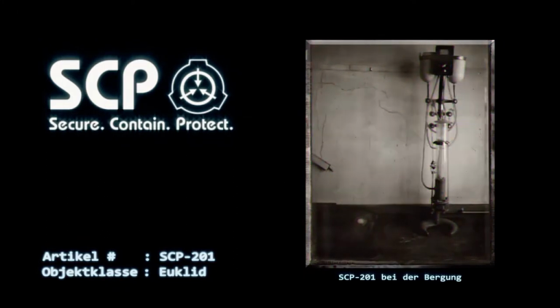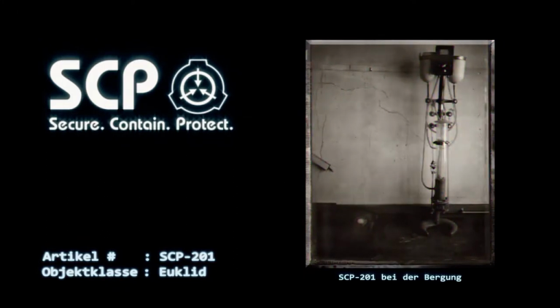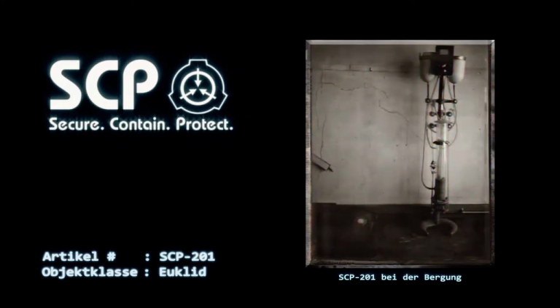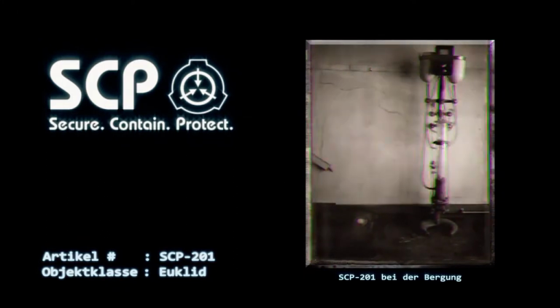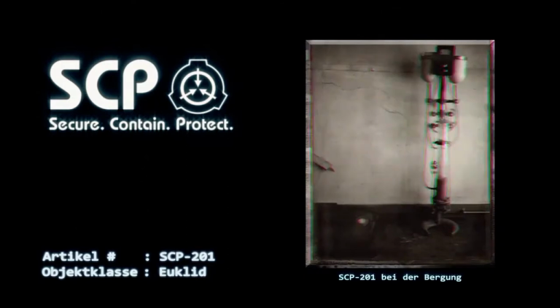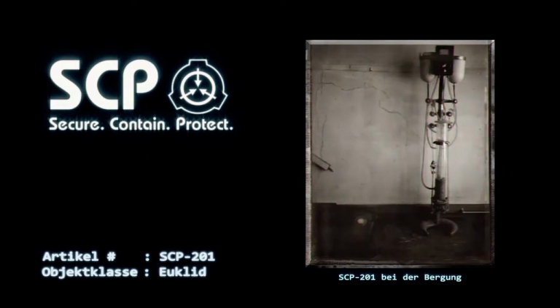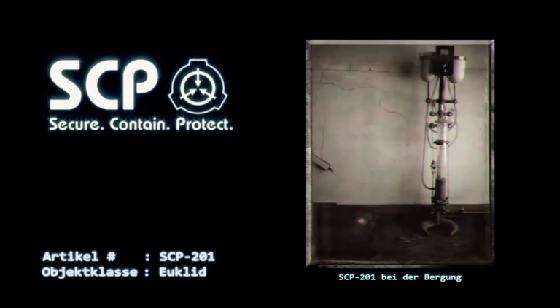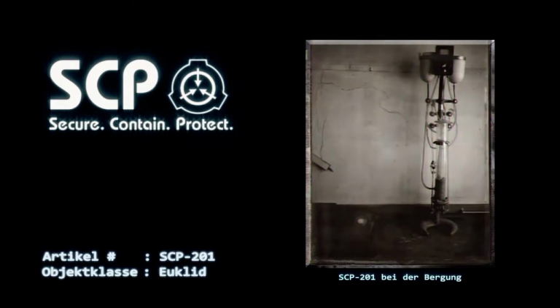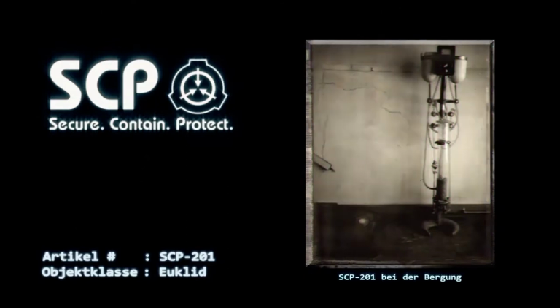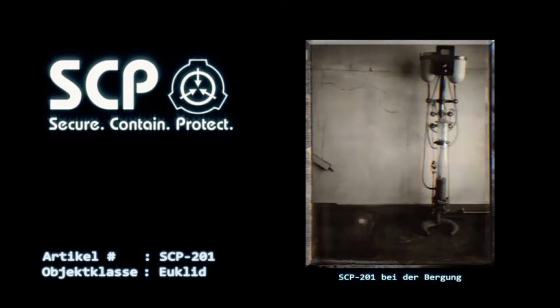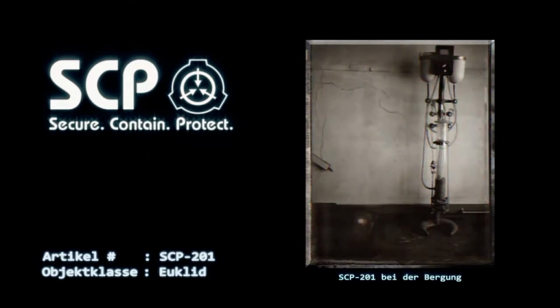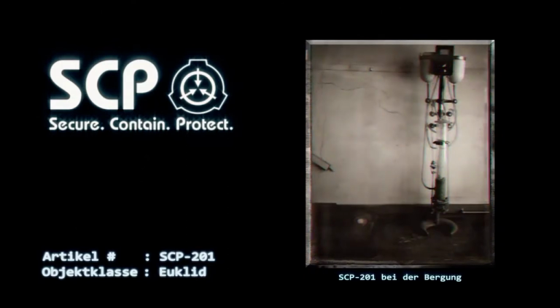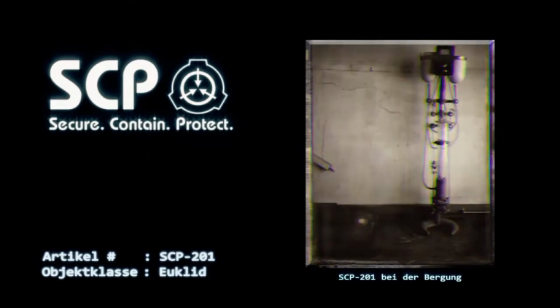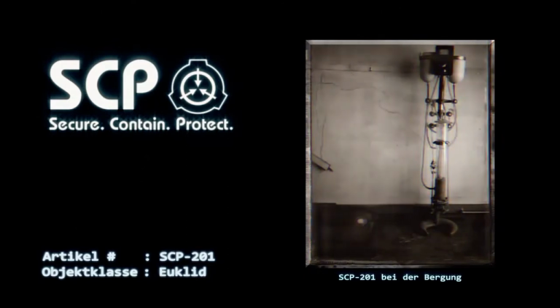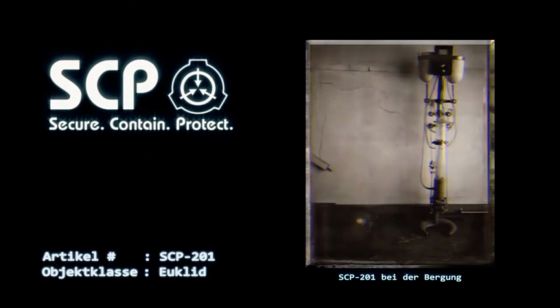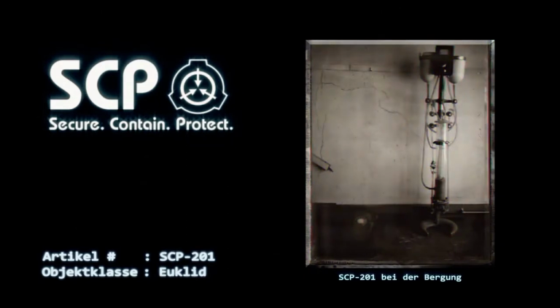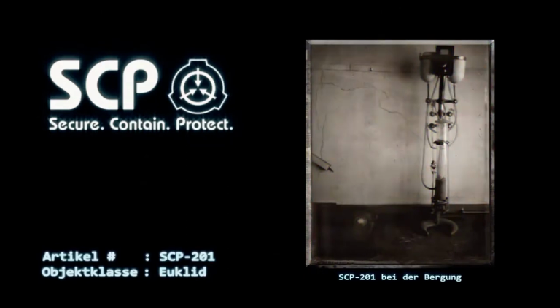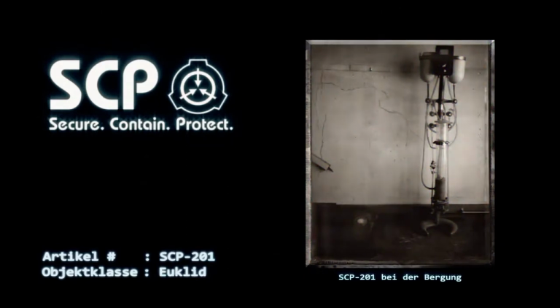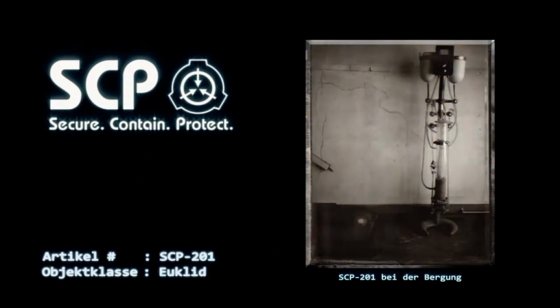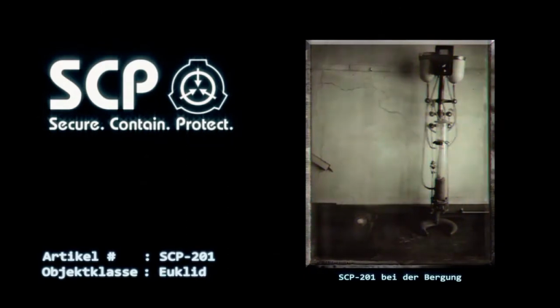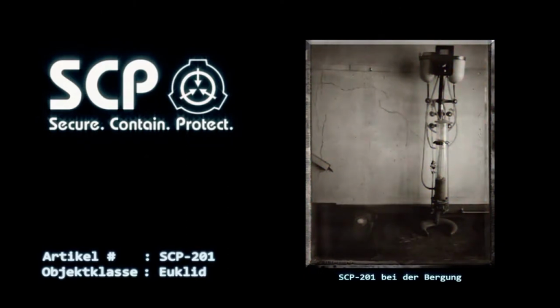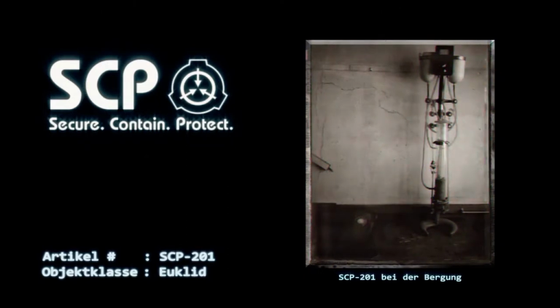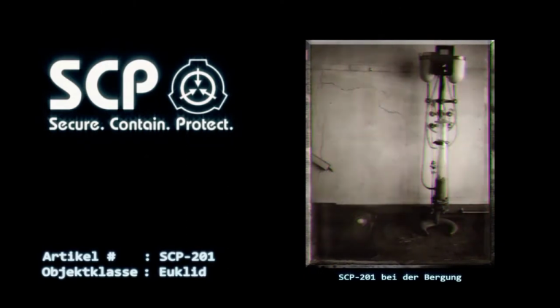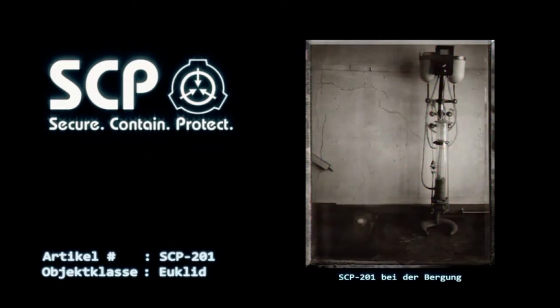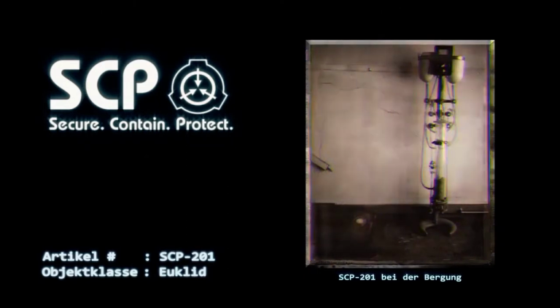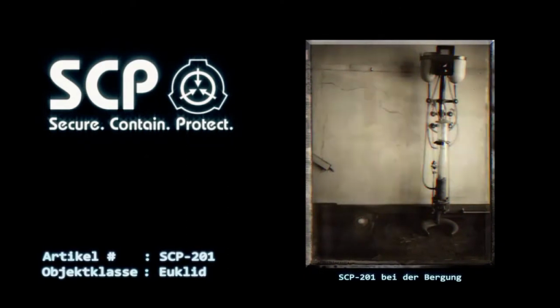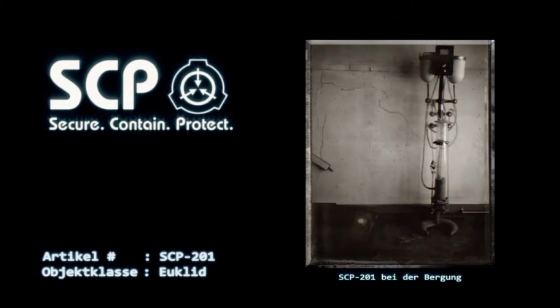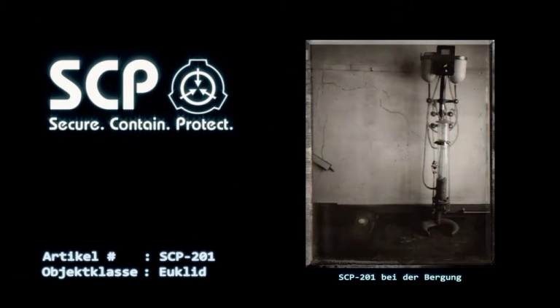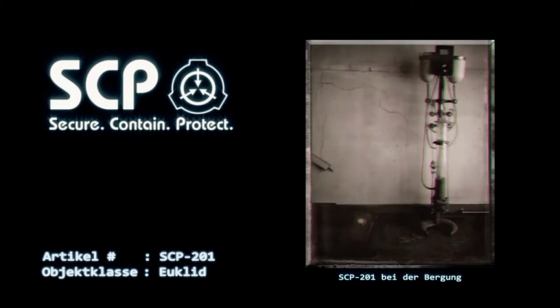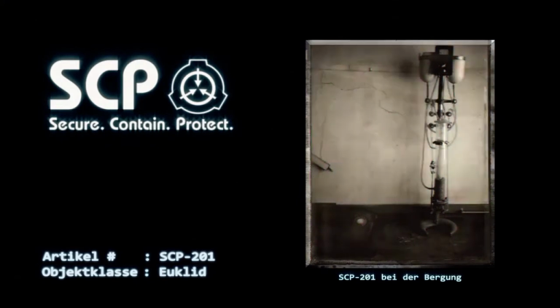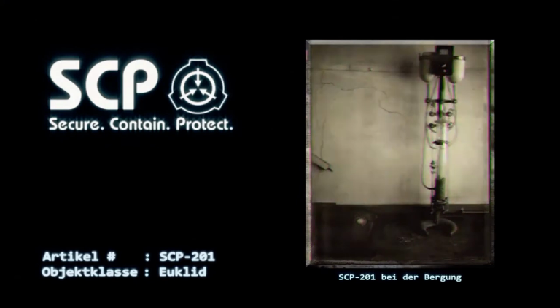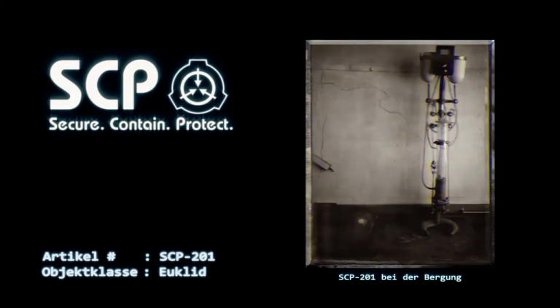Bei allen von SCP-201 betroffenen Personen sind das Datum des Kontaktes, des Verschwindens, der Rückkehr sowie alle persönlichen Daten im Bericht zu protokollieren.